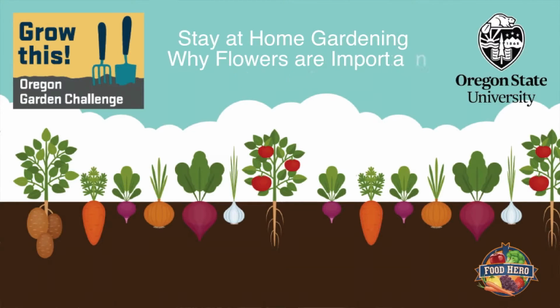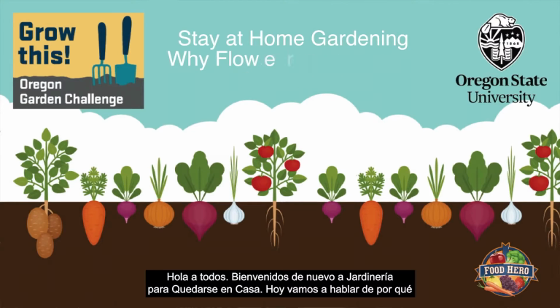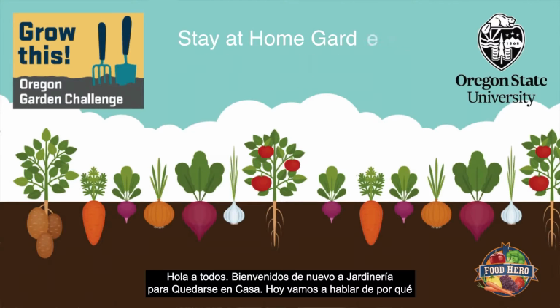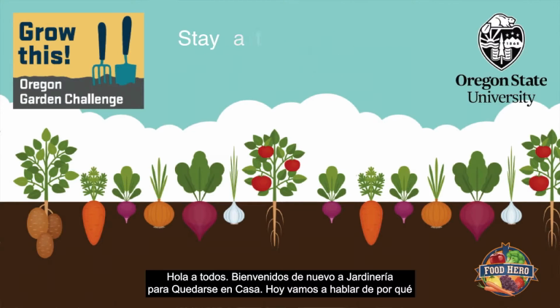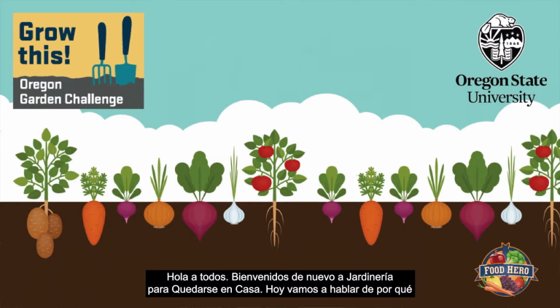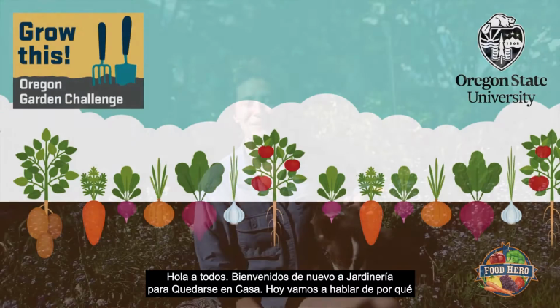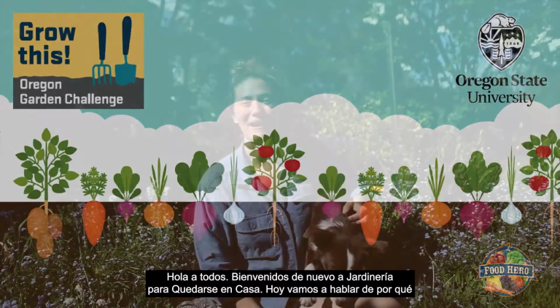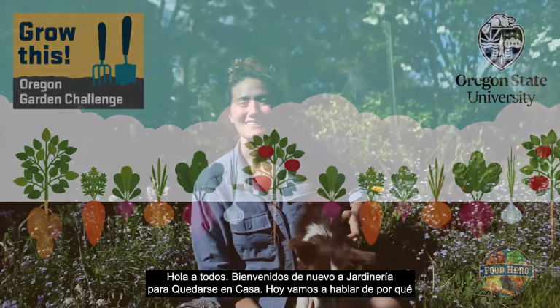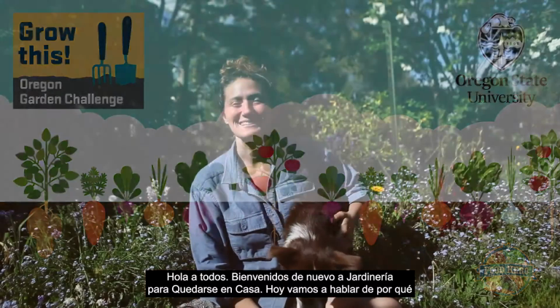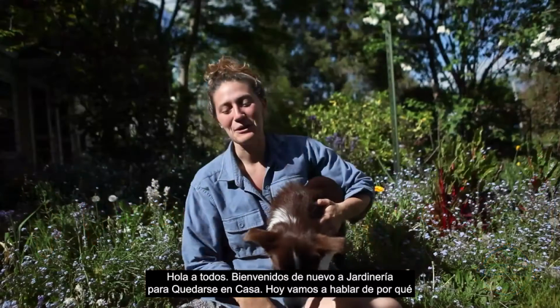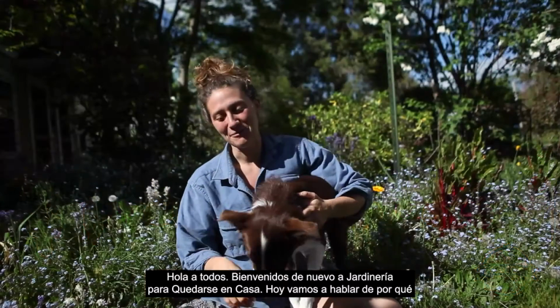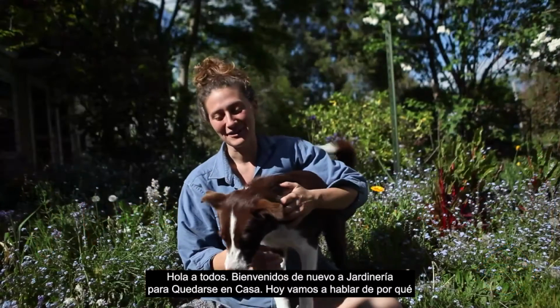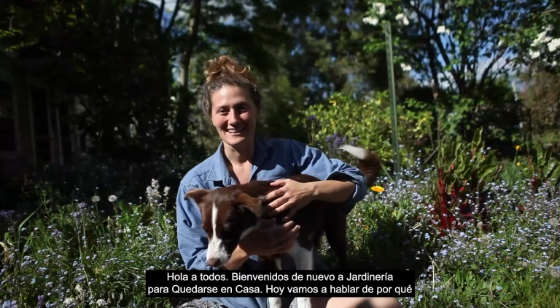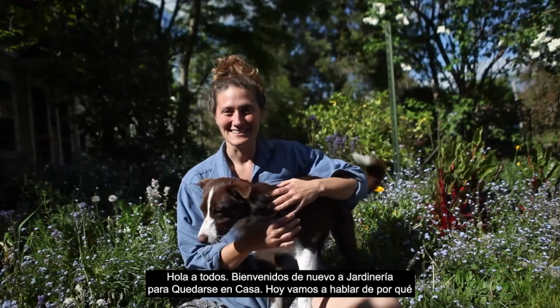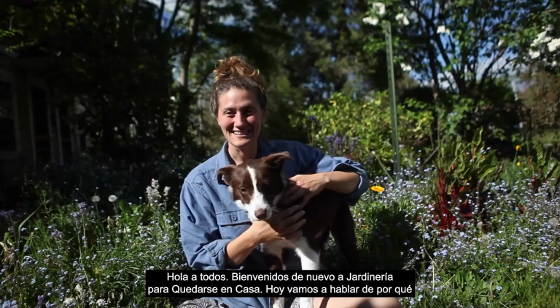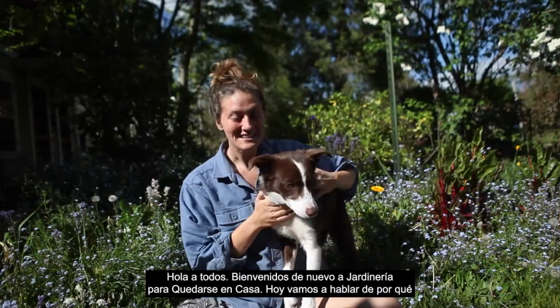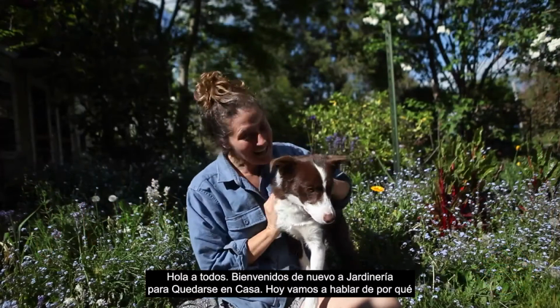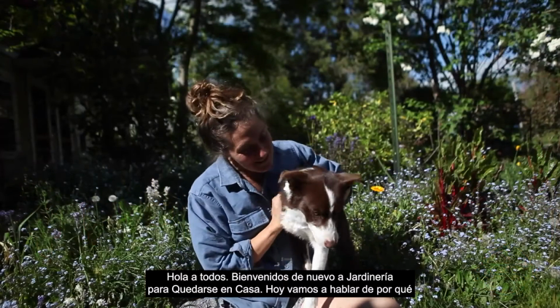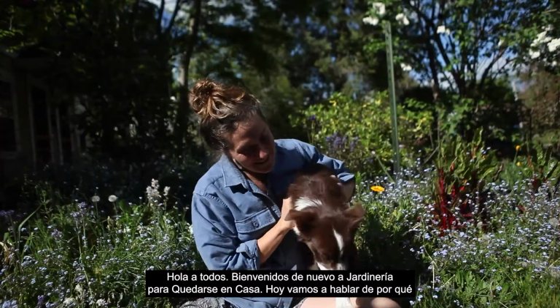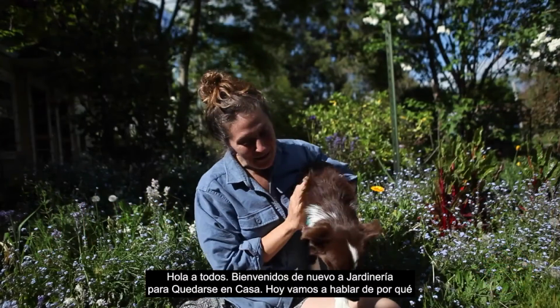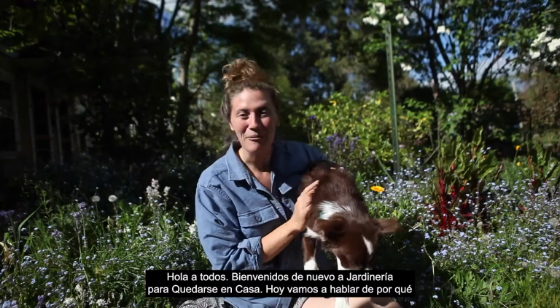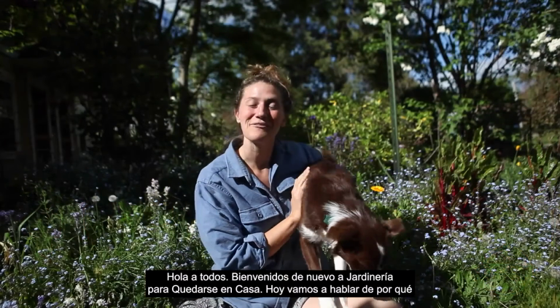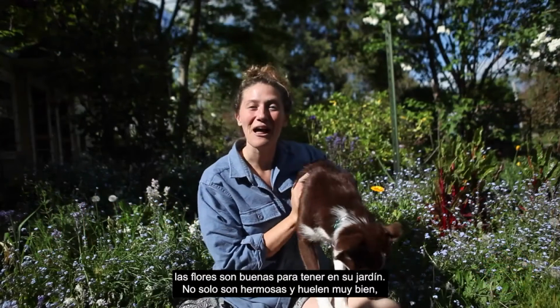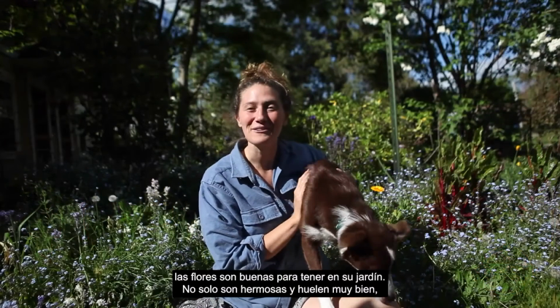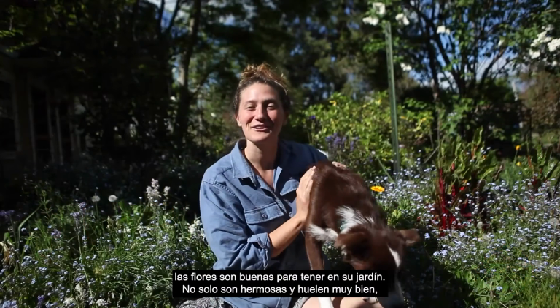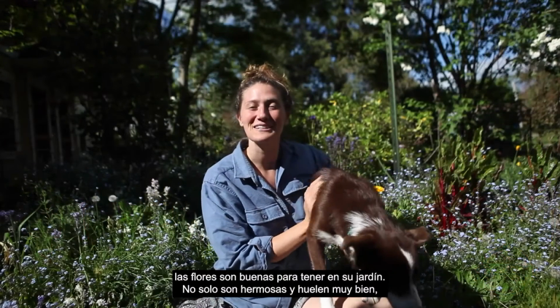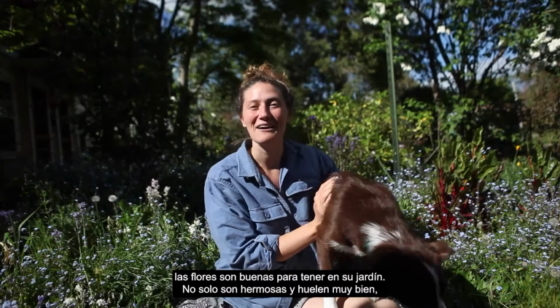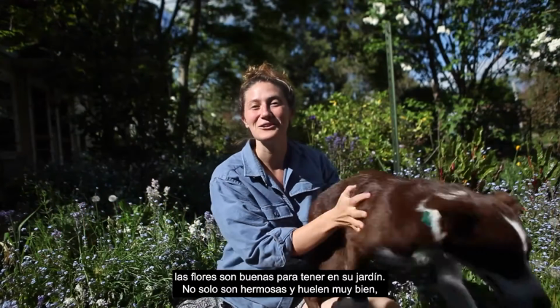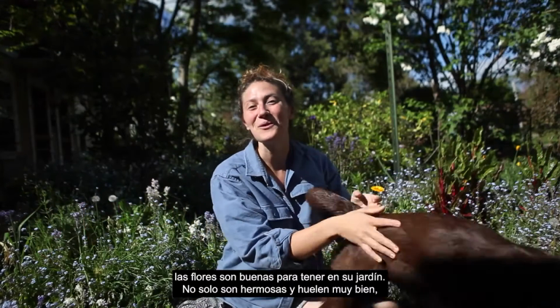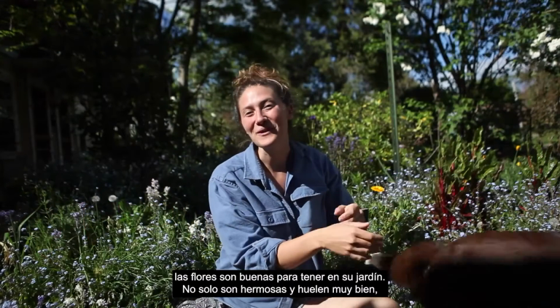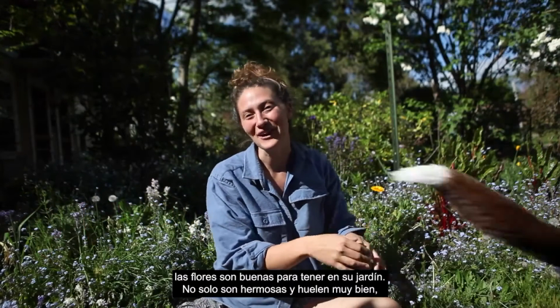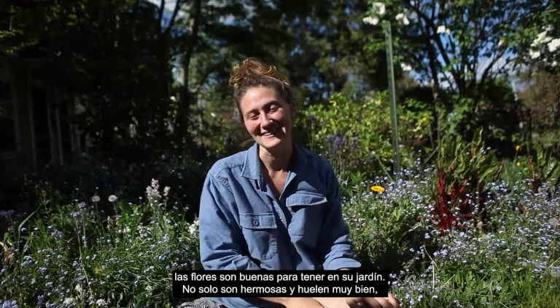Hi everyone! Welcome back to the Stay at Home Garden Lessons. Today we're going to talk about why flowers are good to have in your garden.